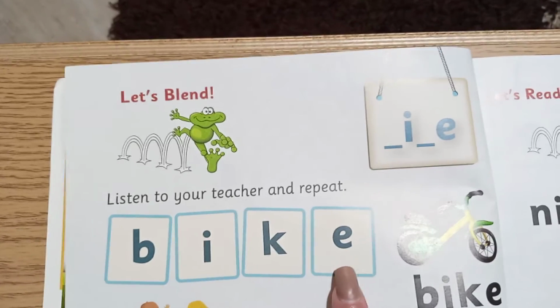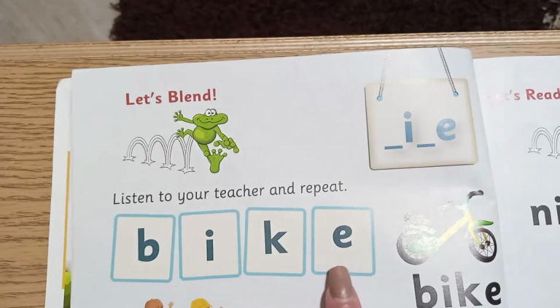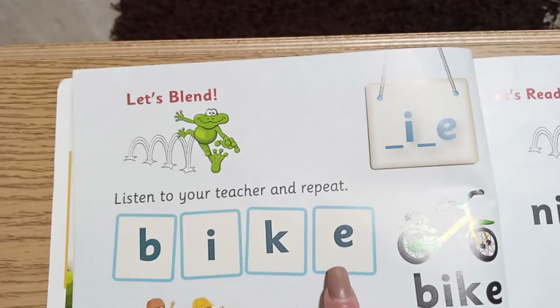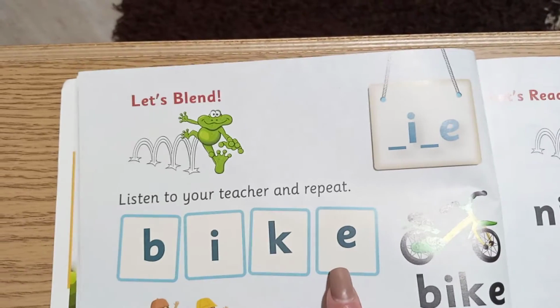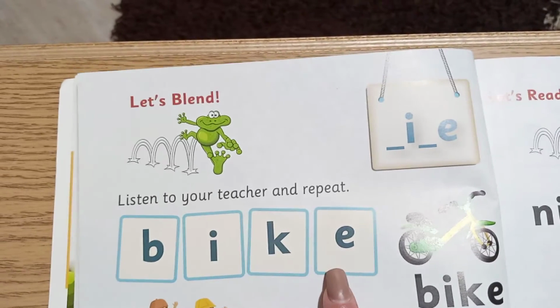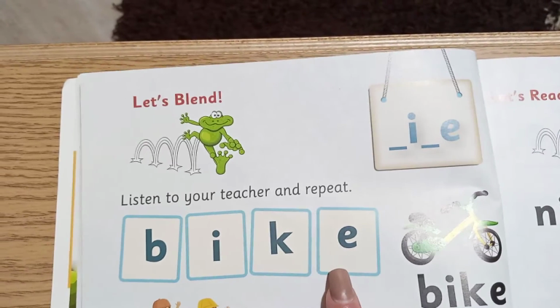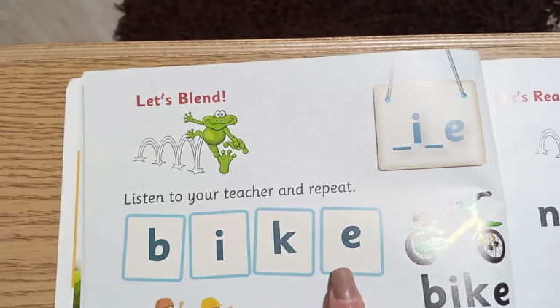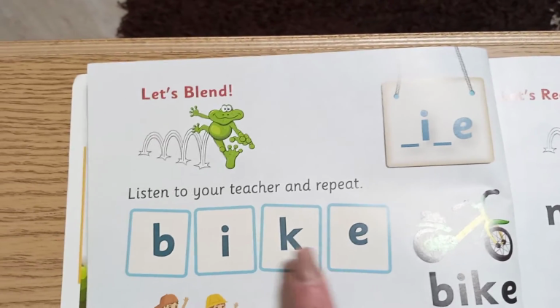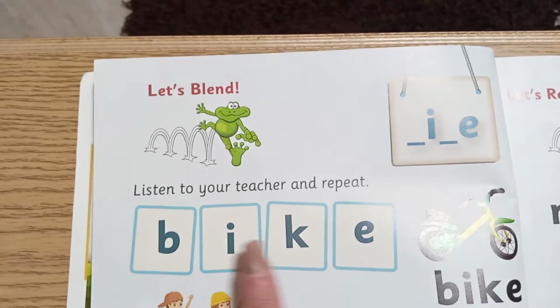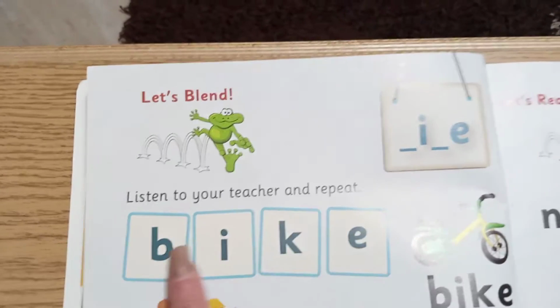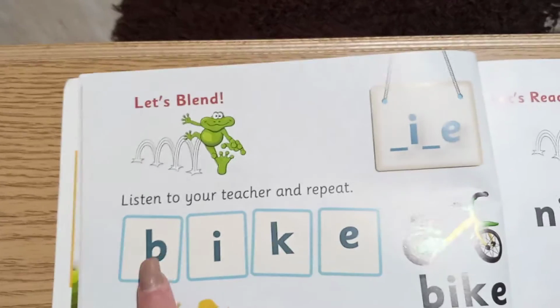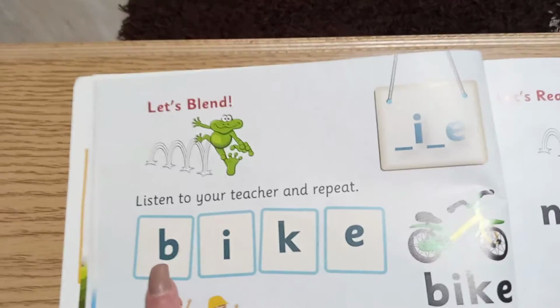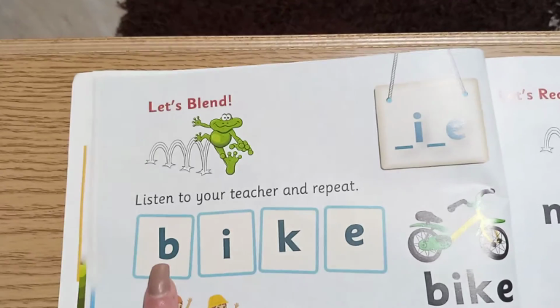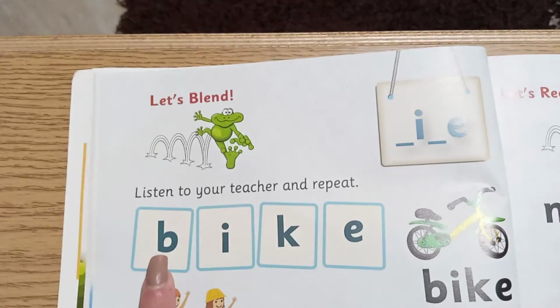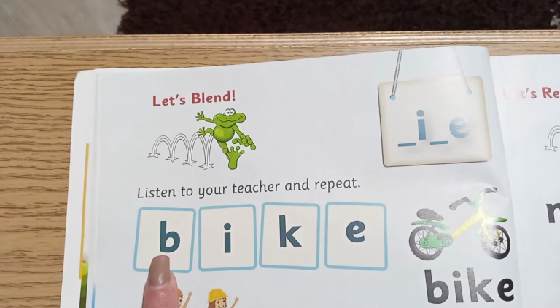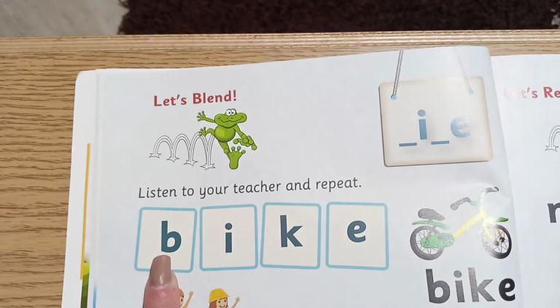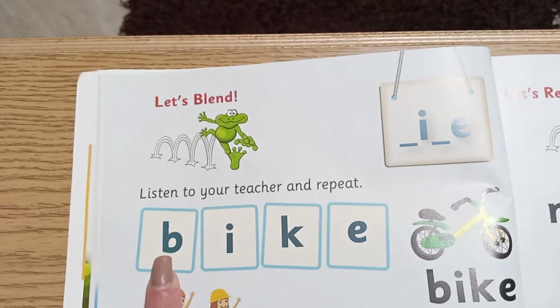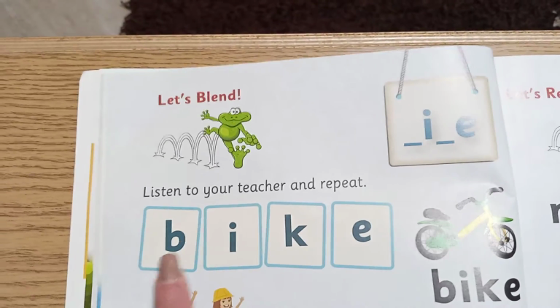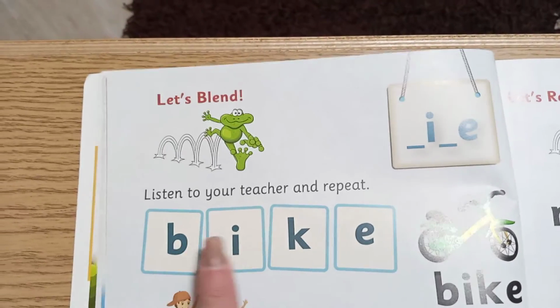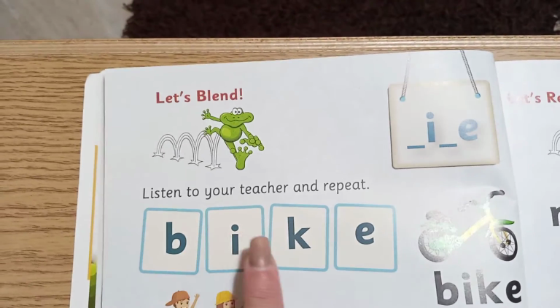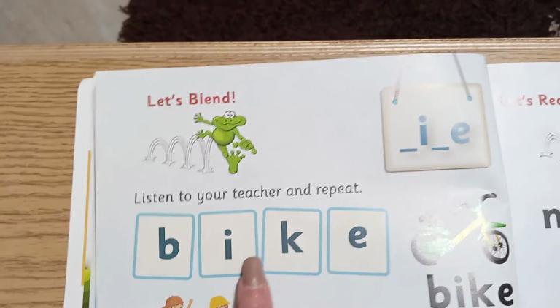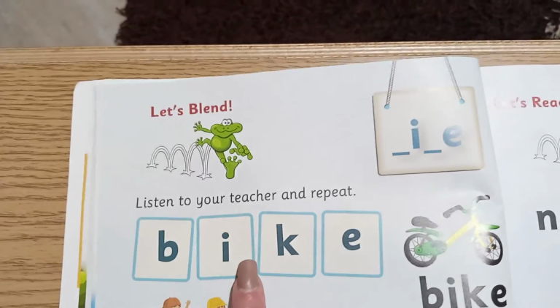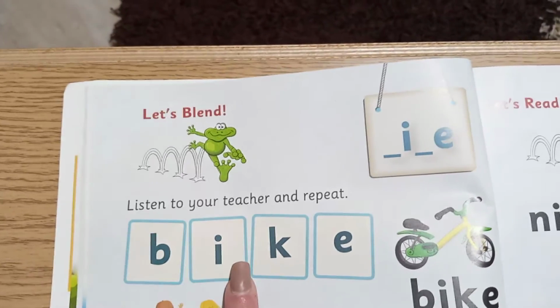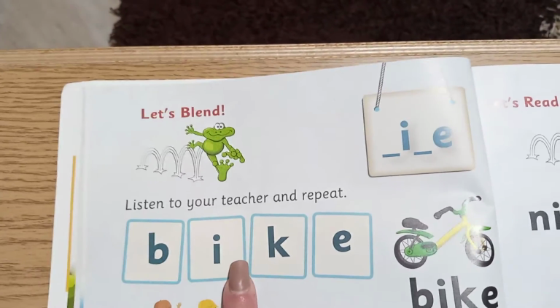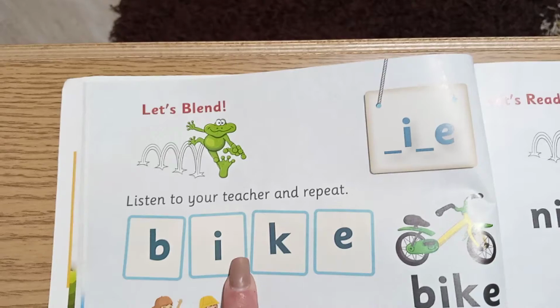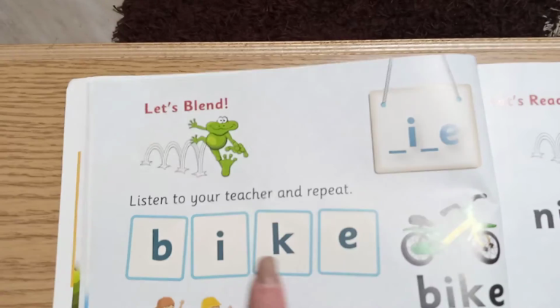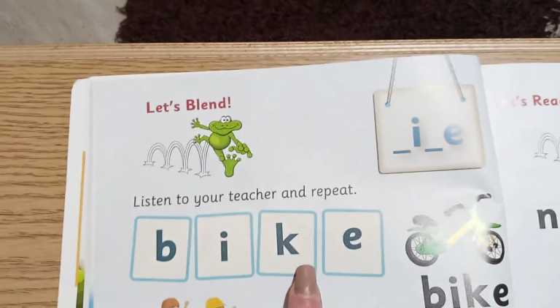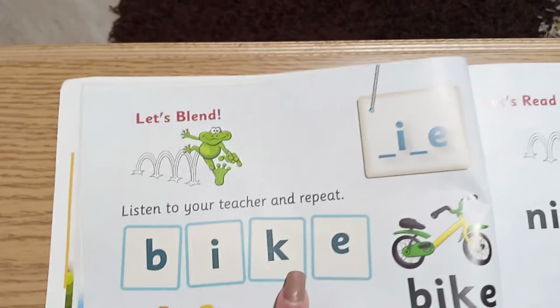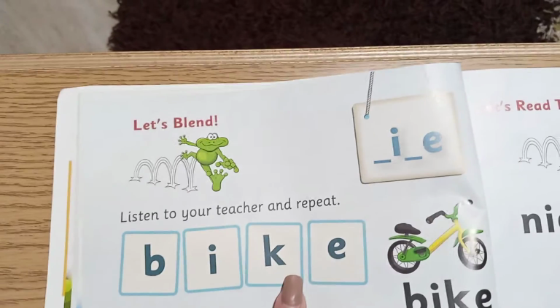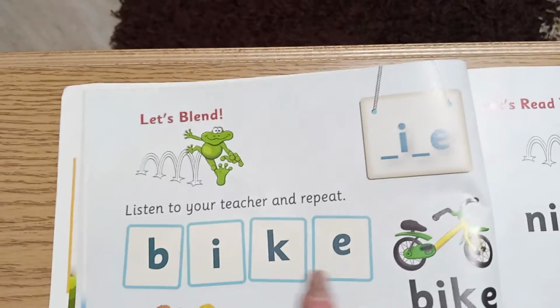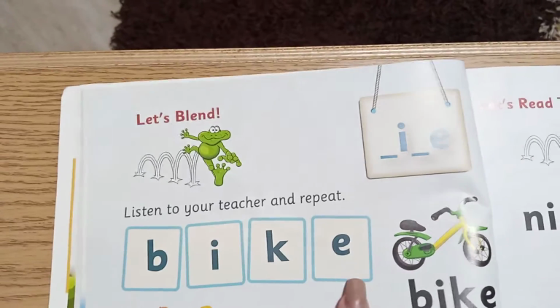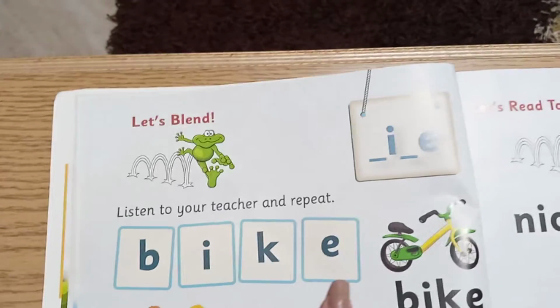One more time, repeat after me: B... I... K... E...